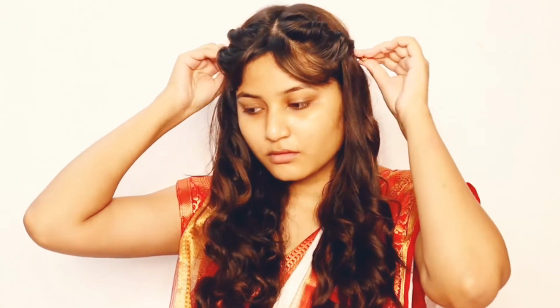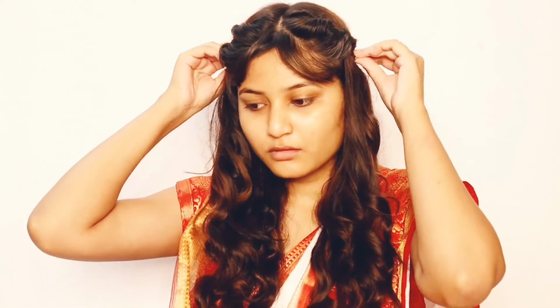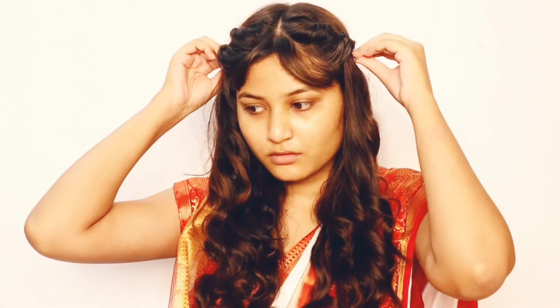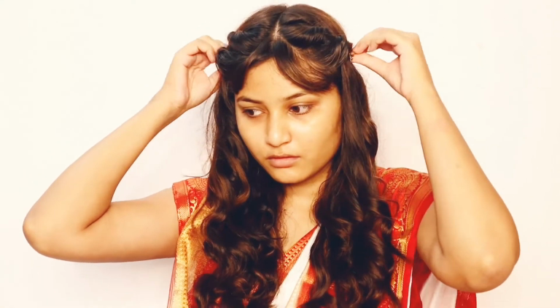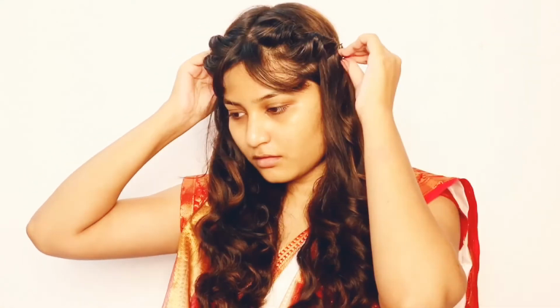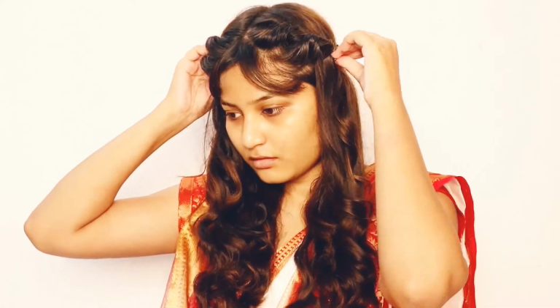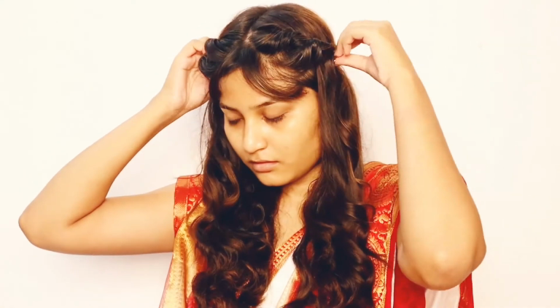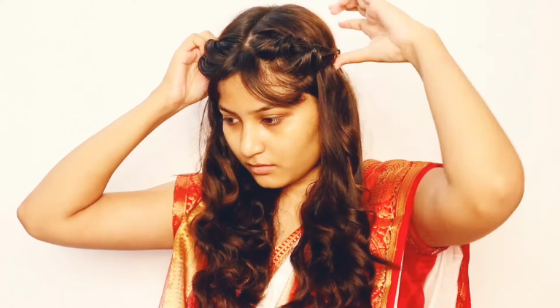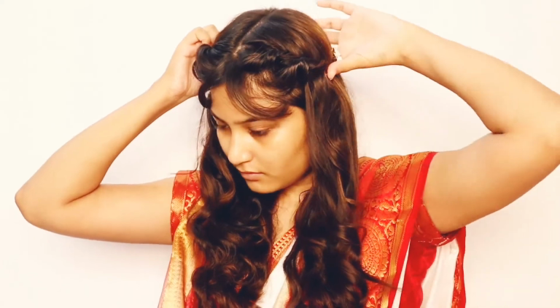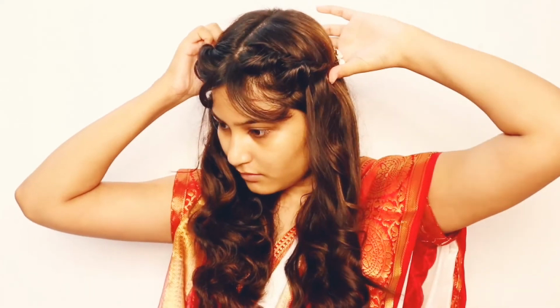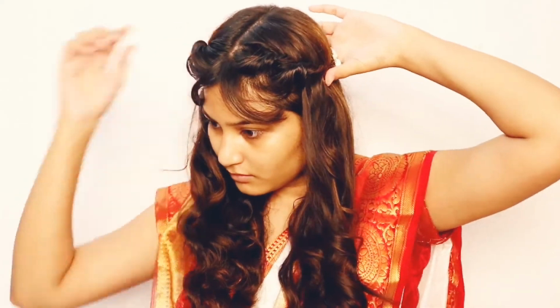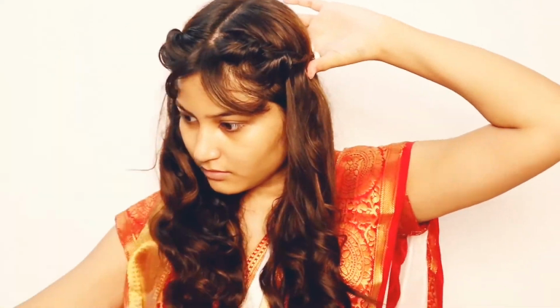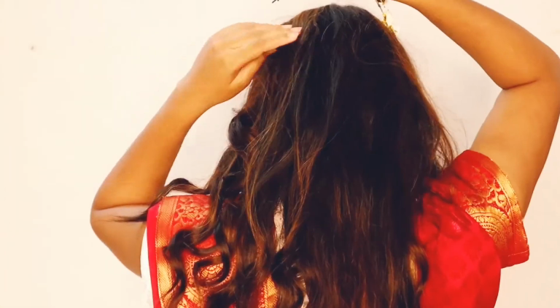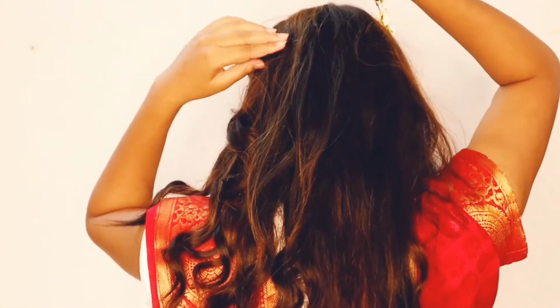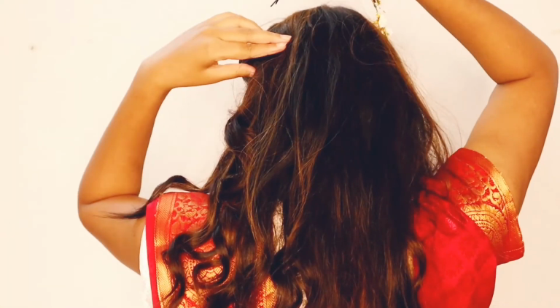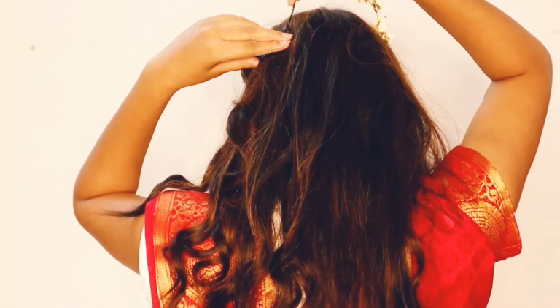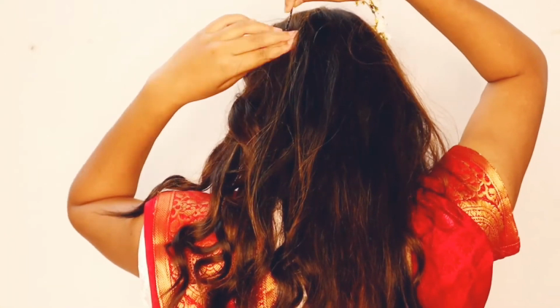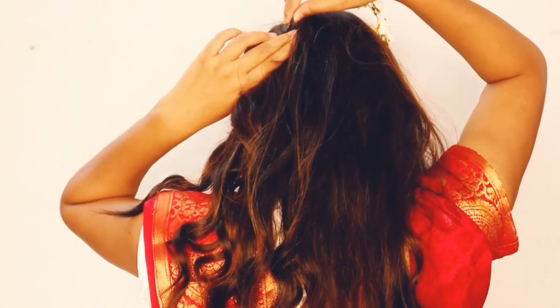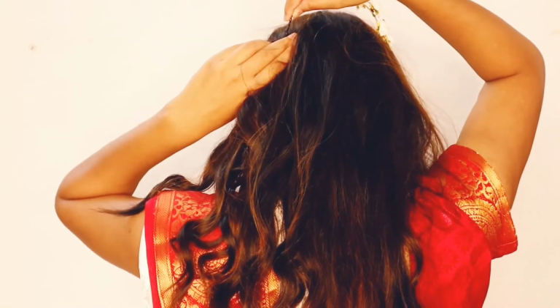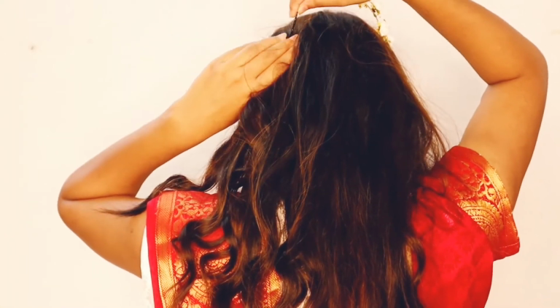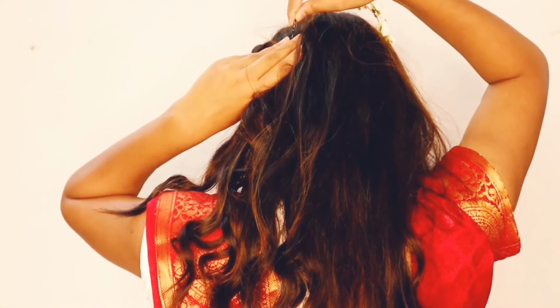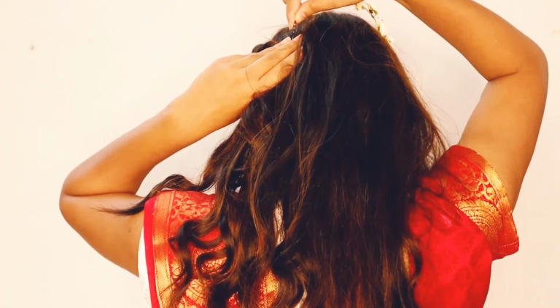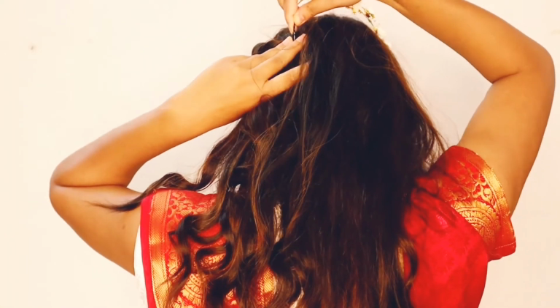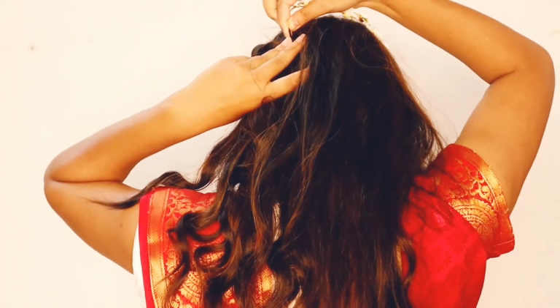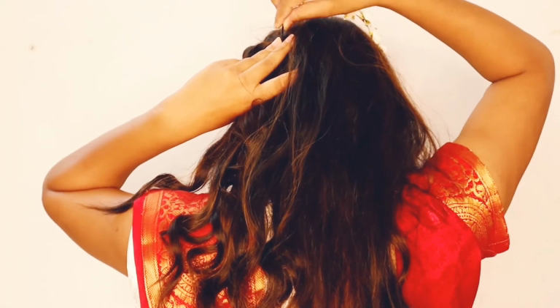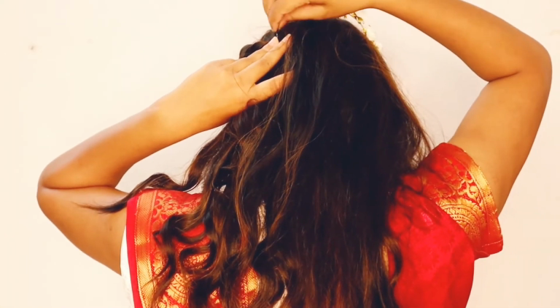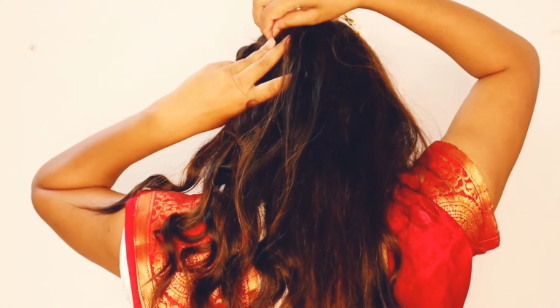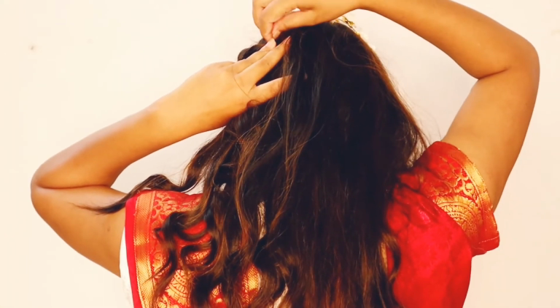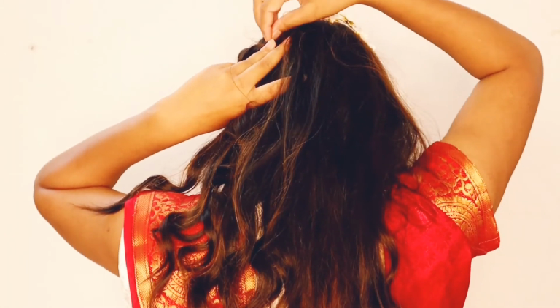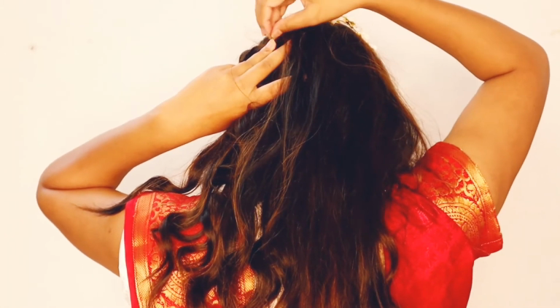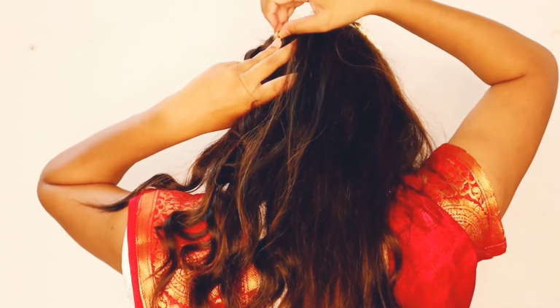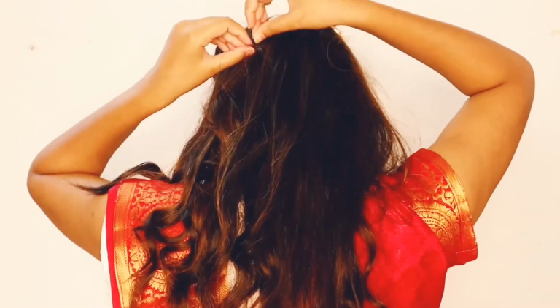Accessorize your hair with different hair accessories. You can use natural garlands as well.